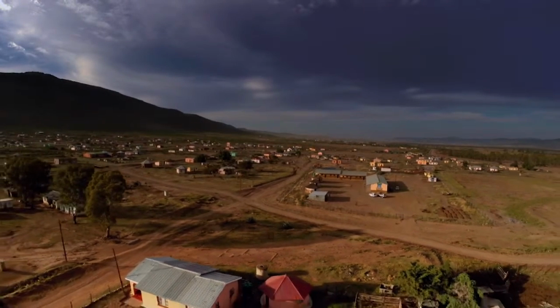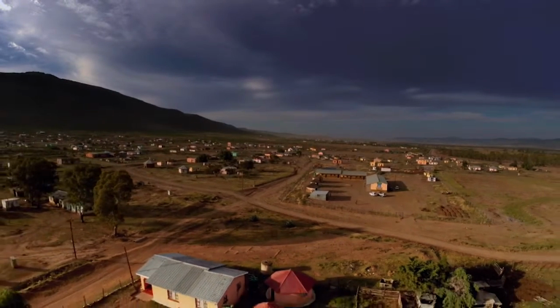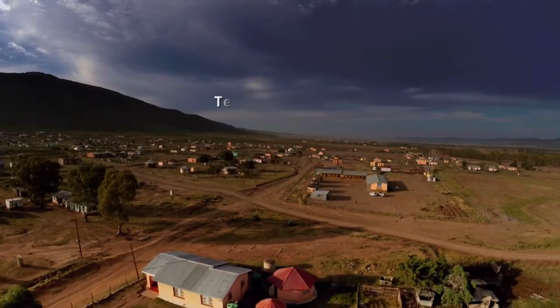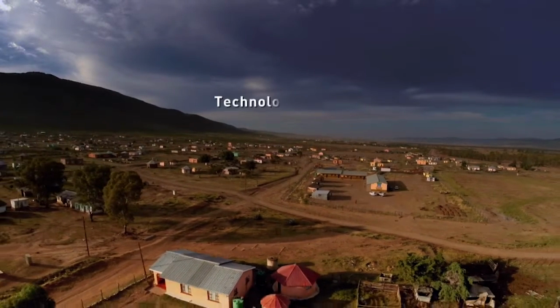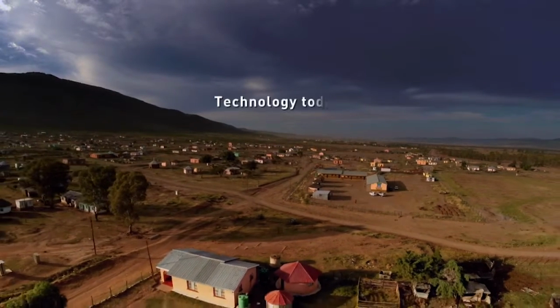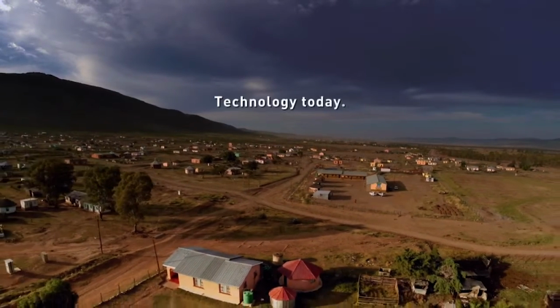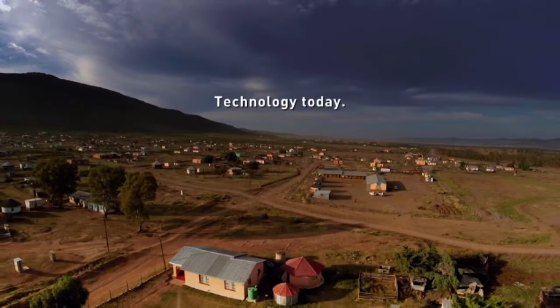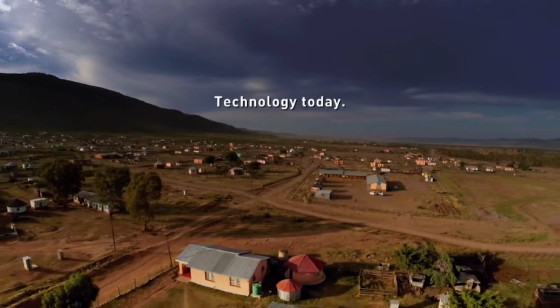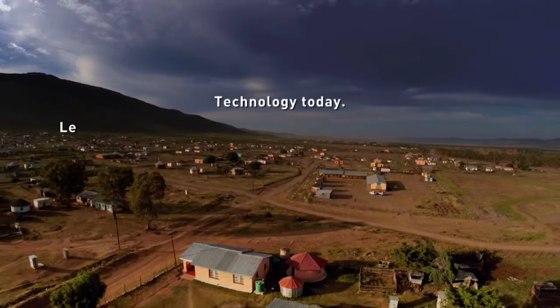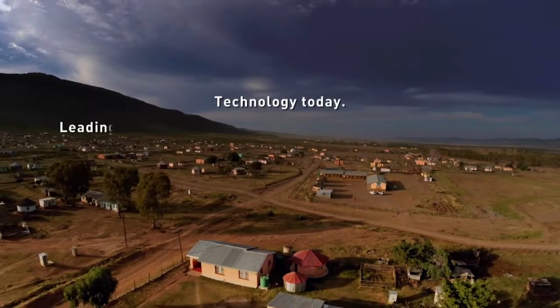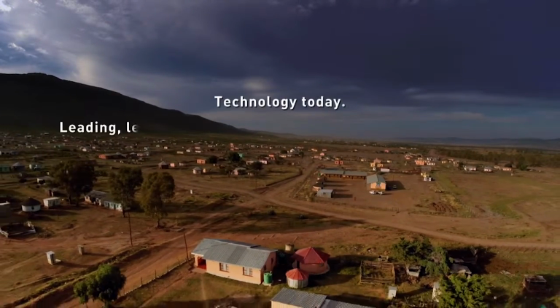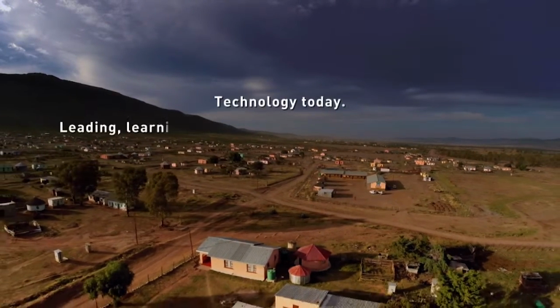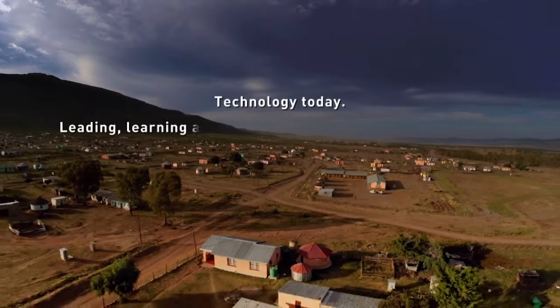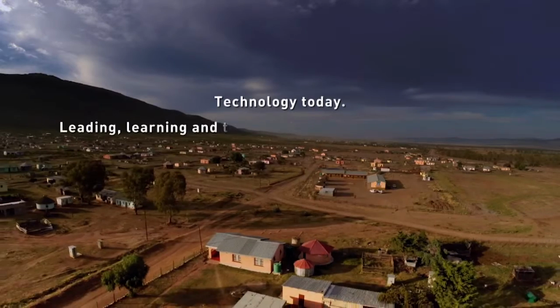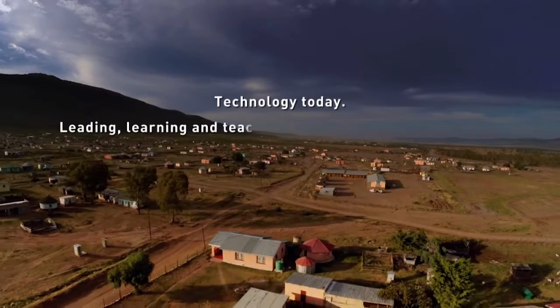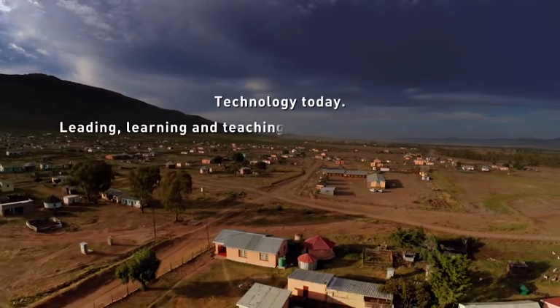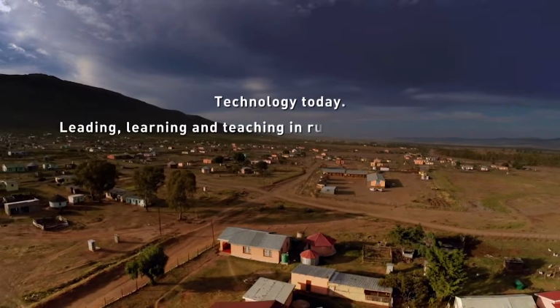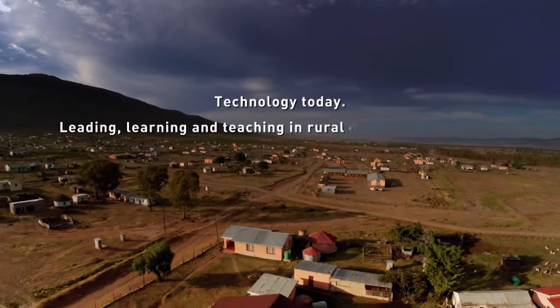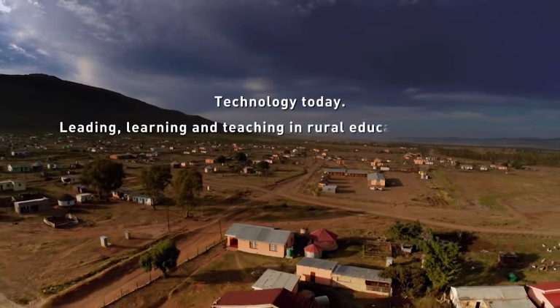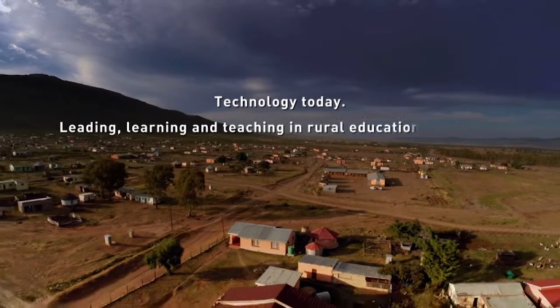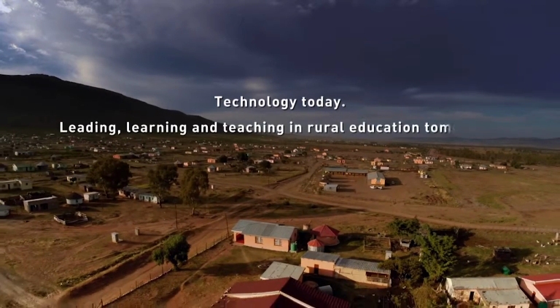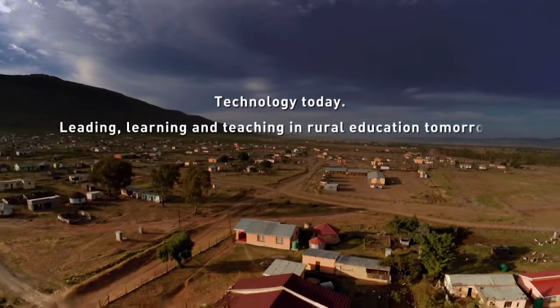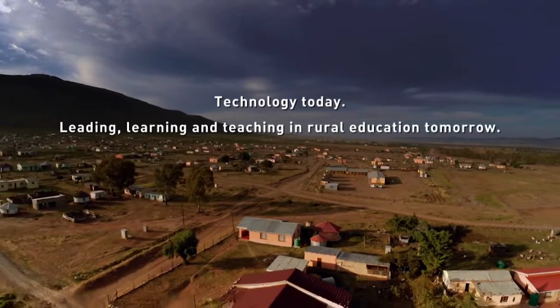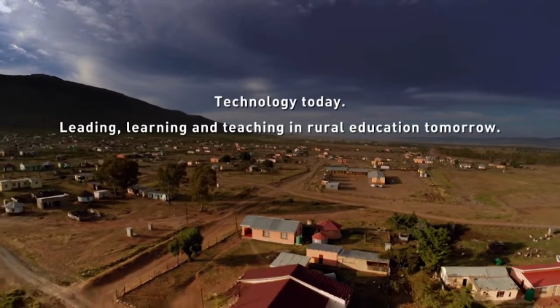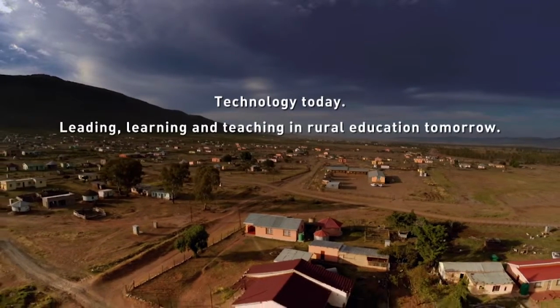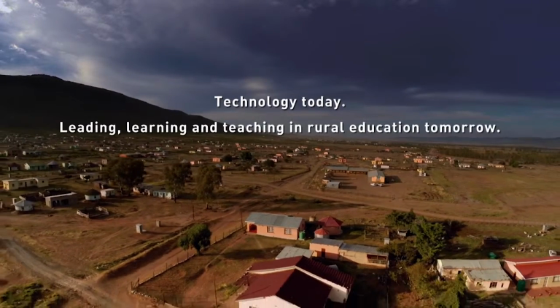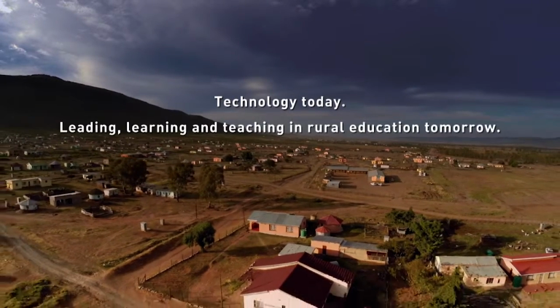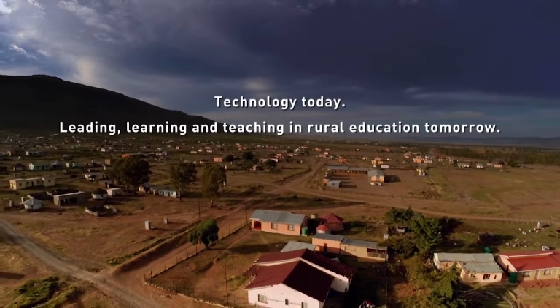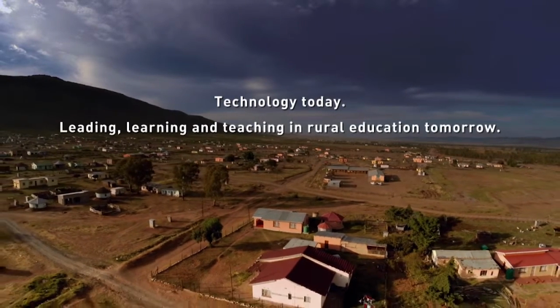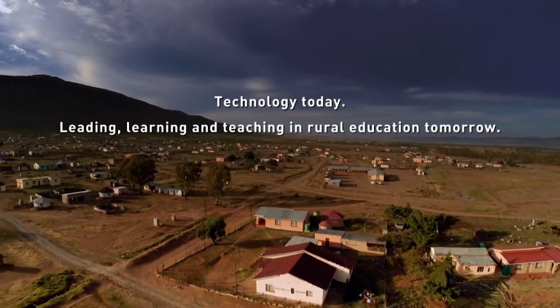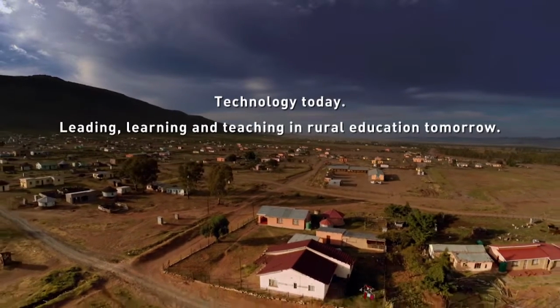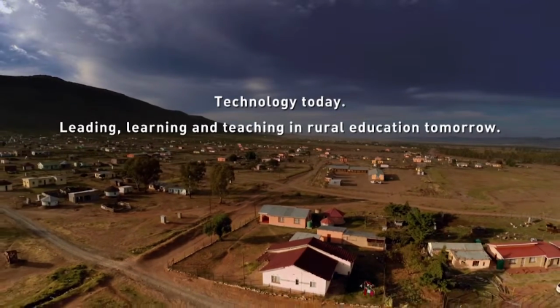Technology today. Leading, learning and teaching in rural education tomorrow.